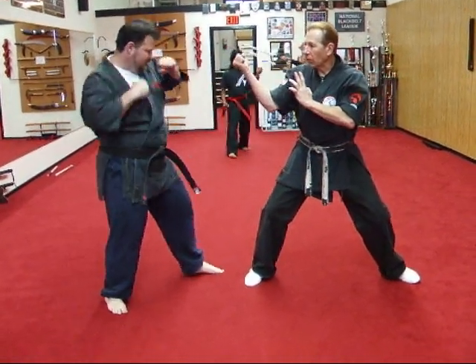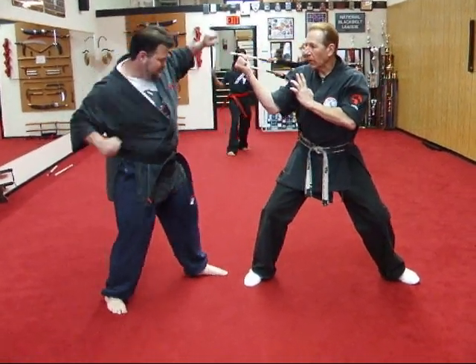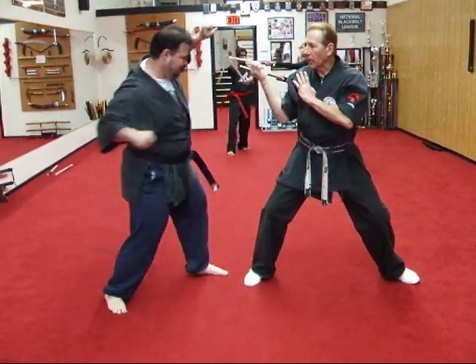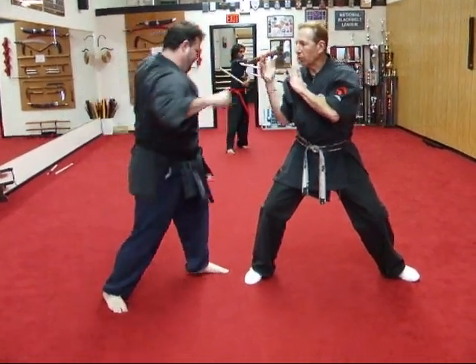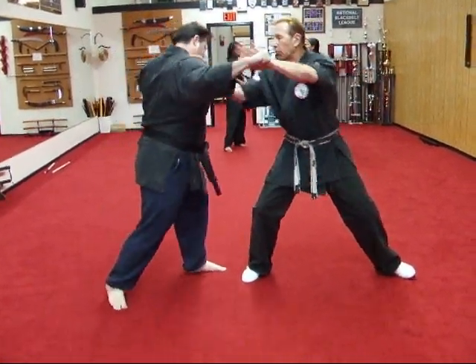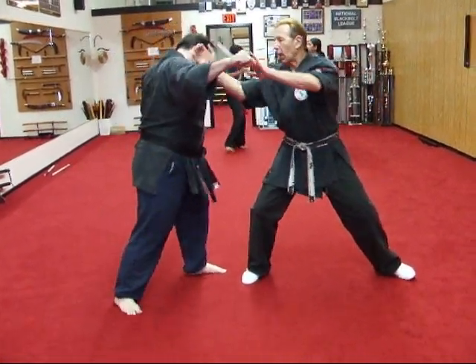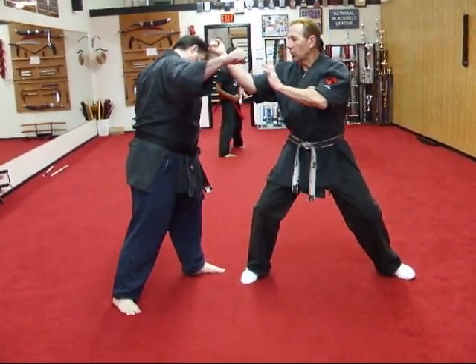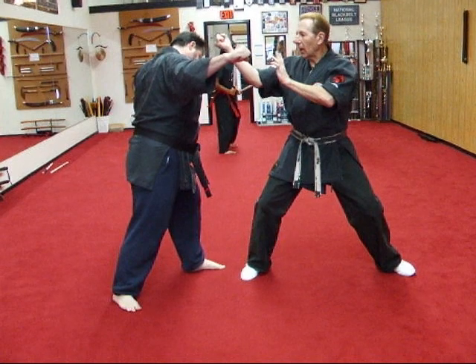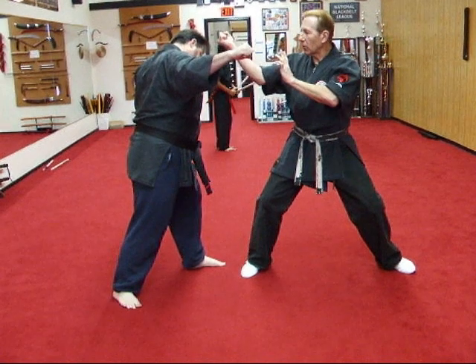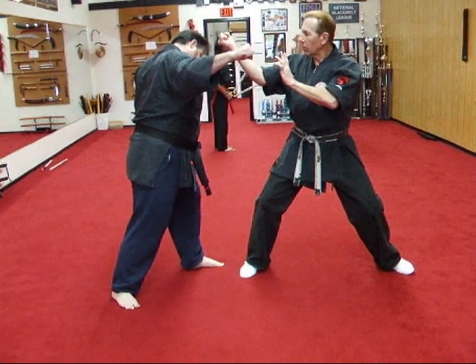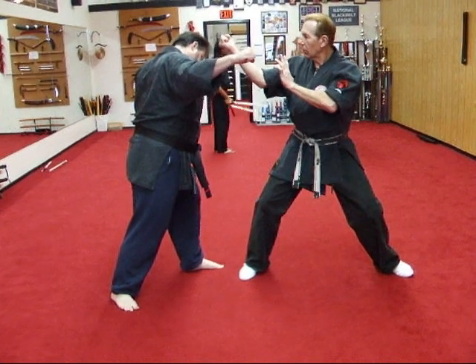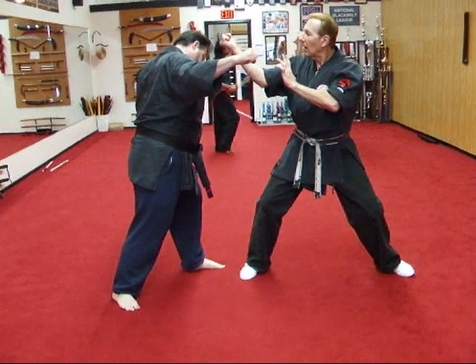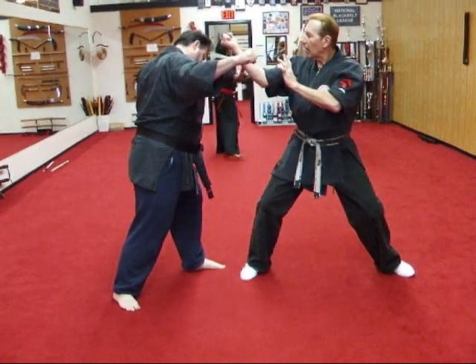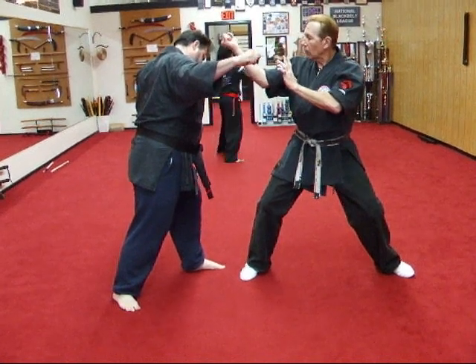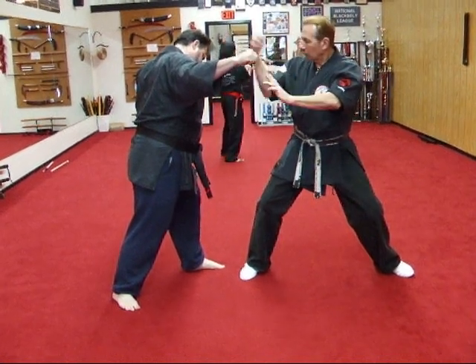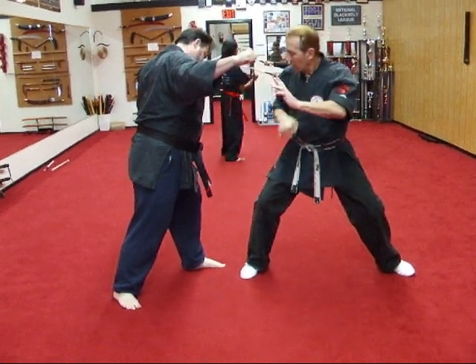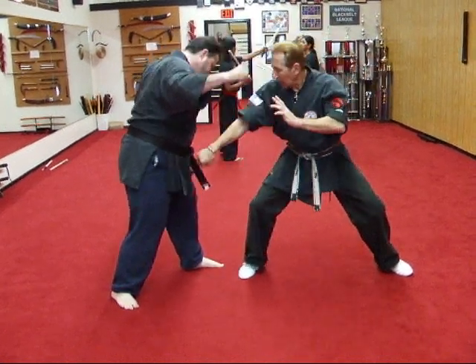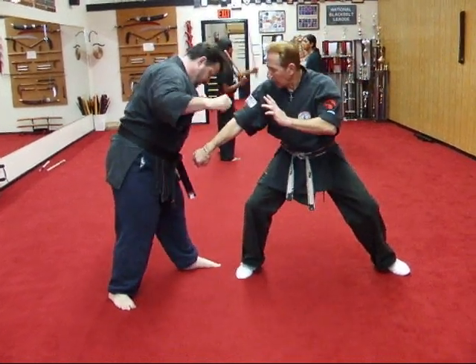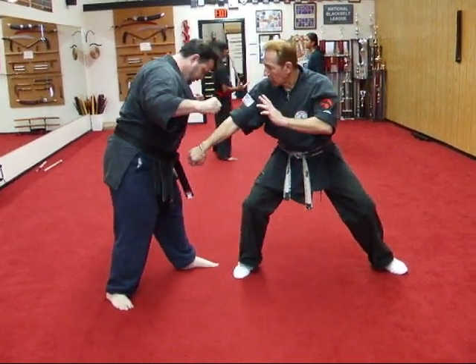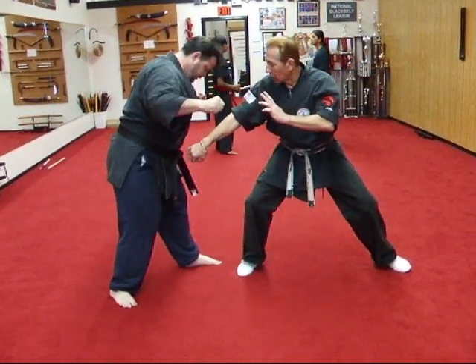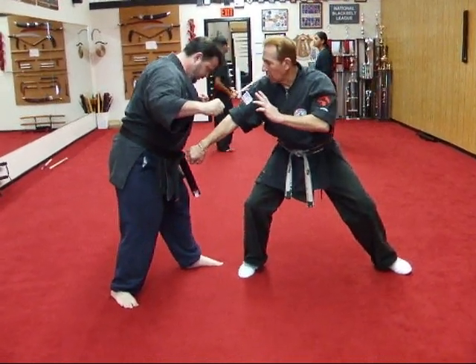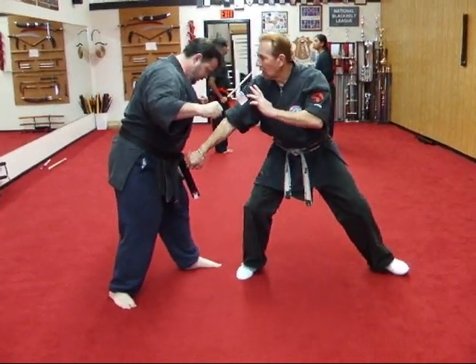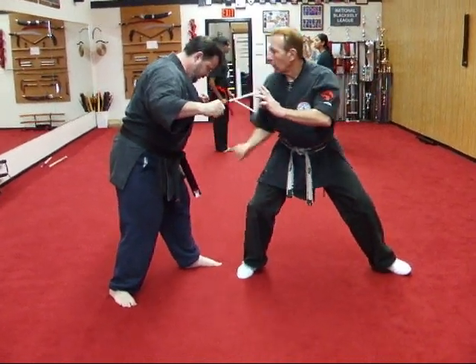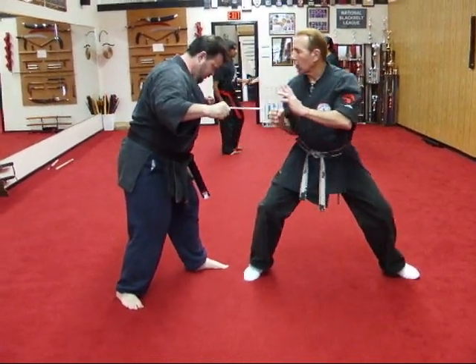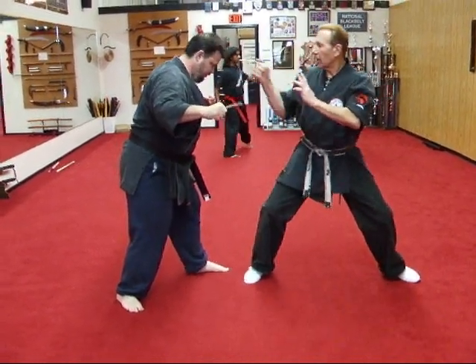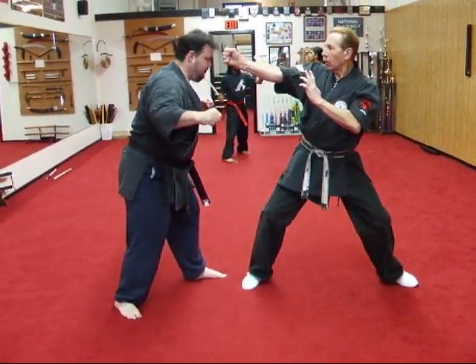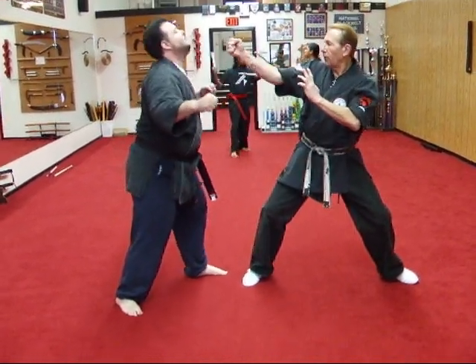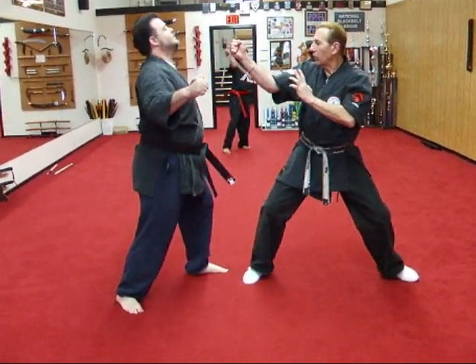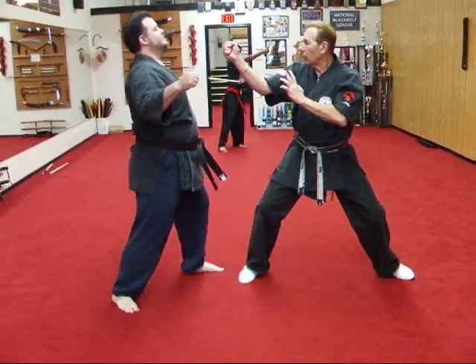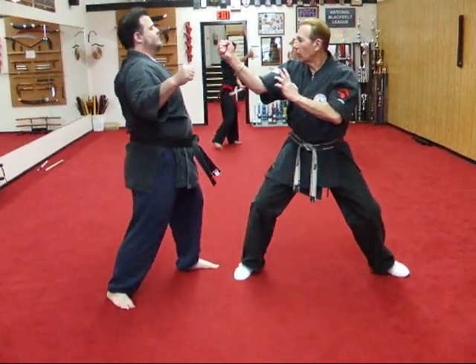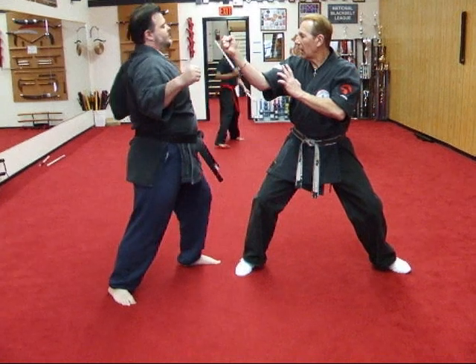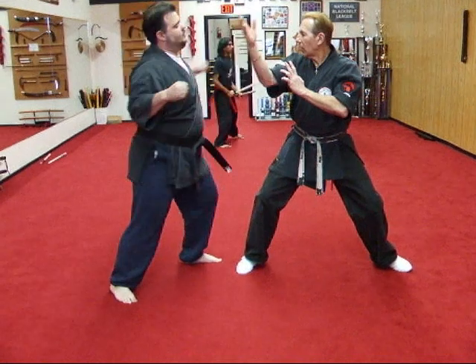He throws the right roundhouse punch. Block with two hands at the wrist and shoulder, hammer fist to the groin, vertical punch to the face. He throws the left.